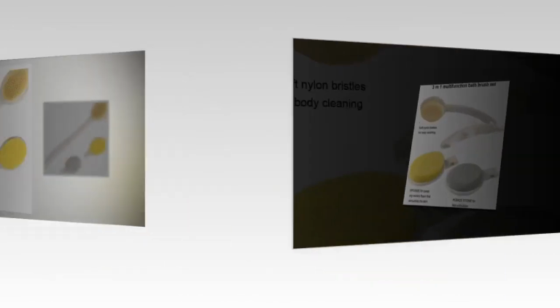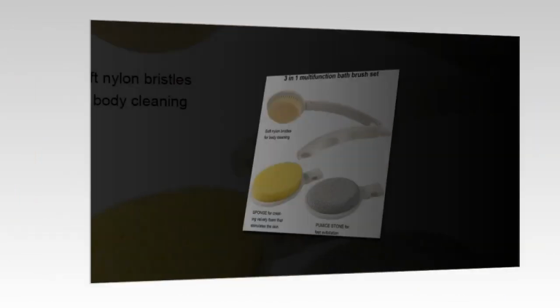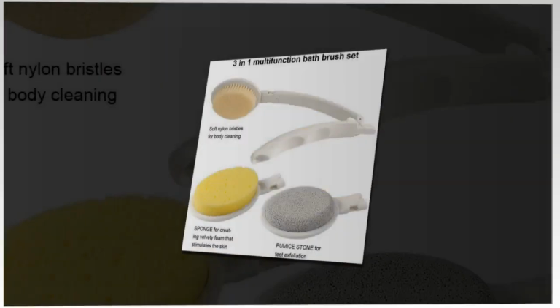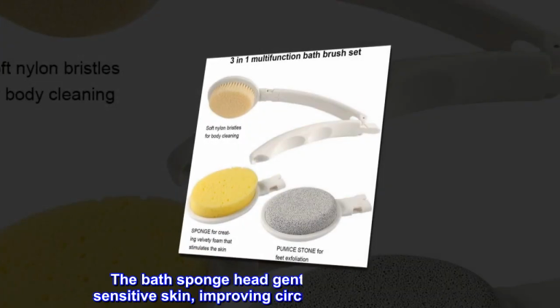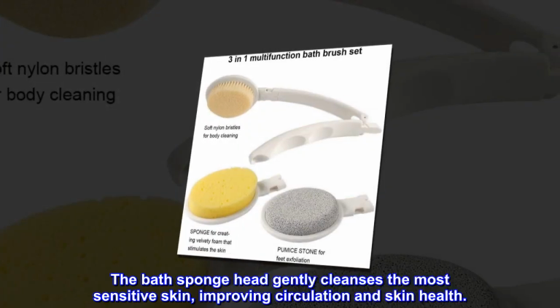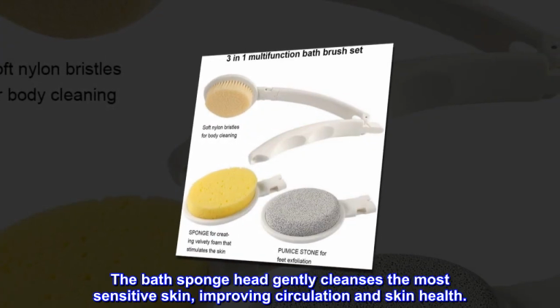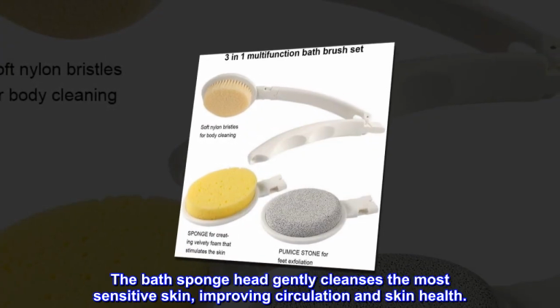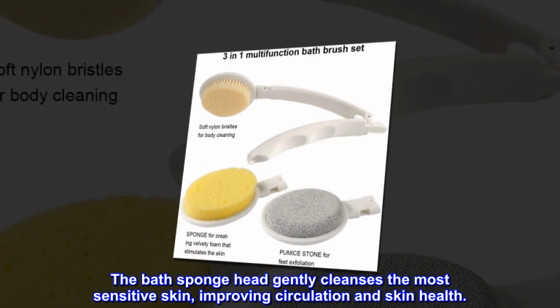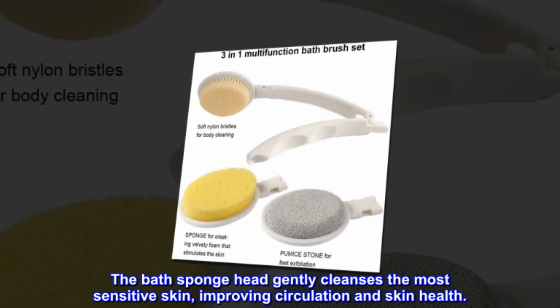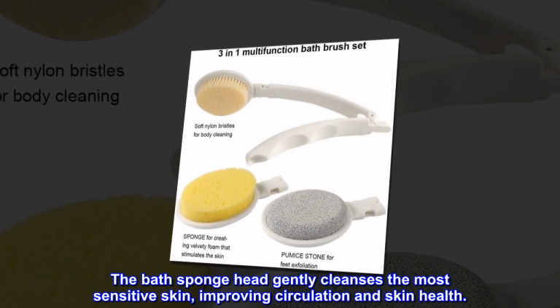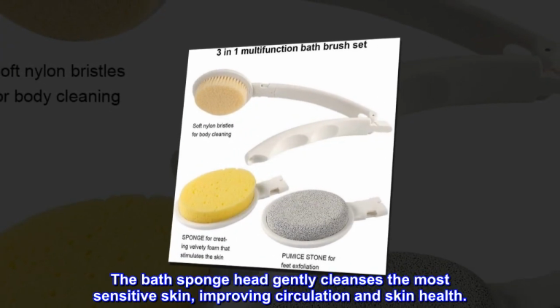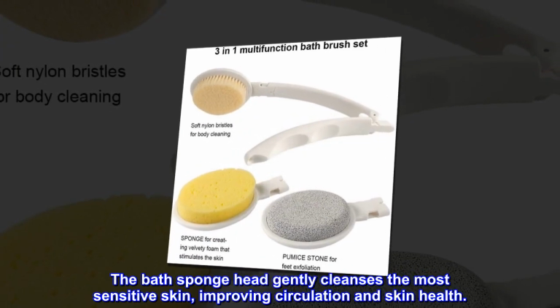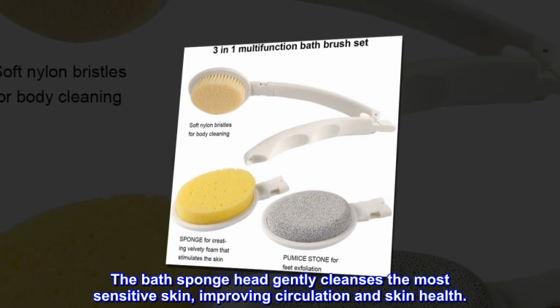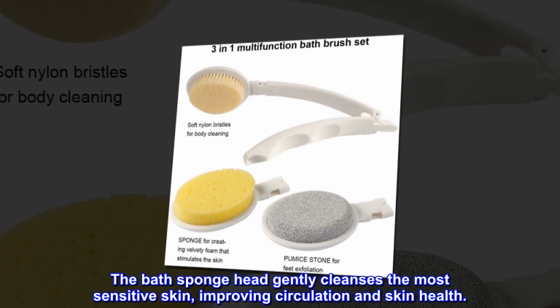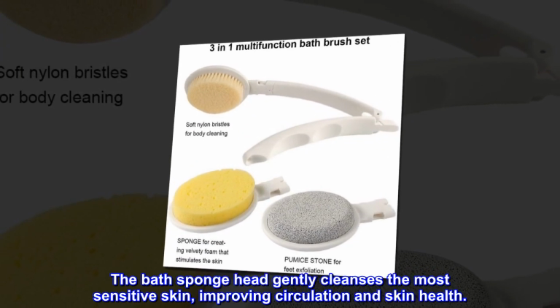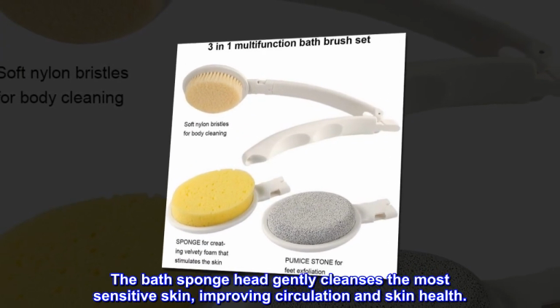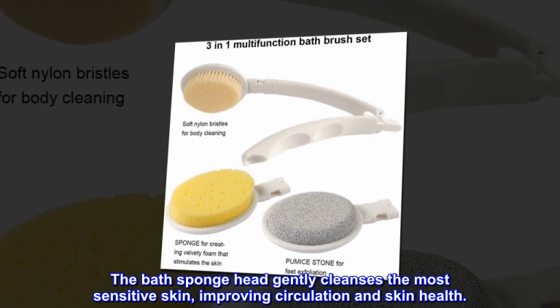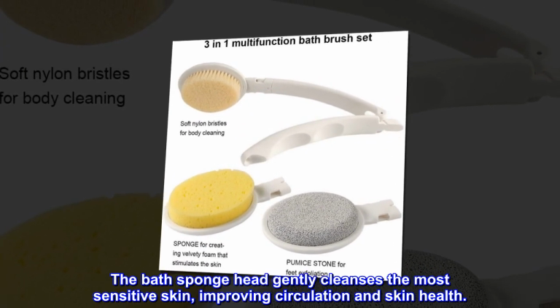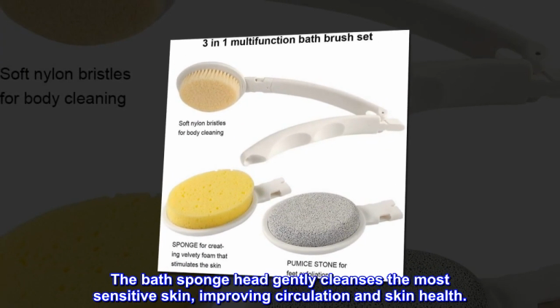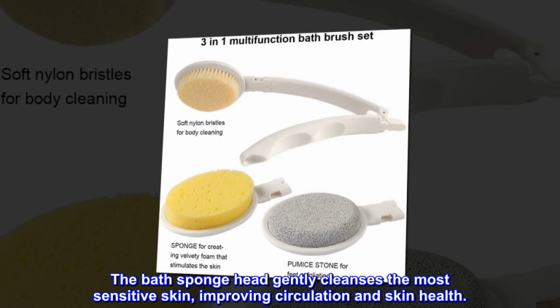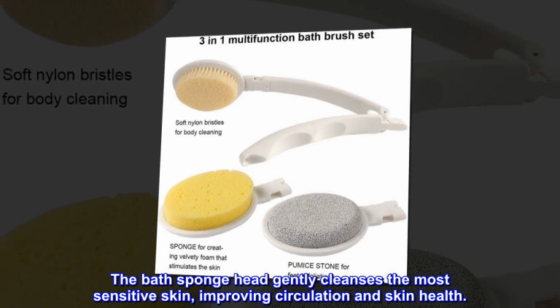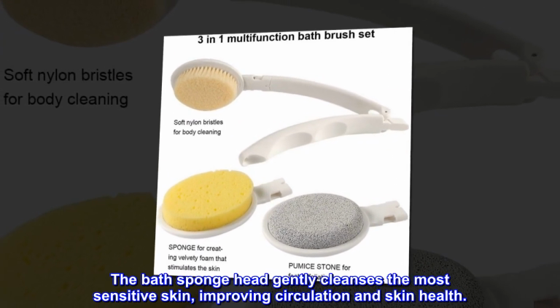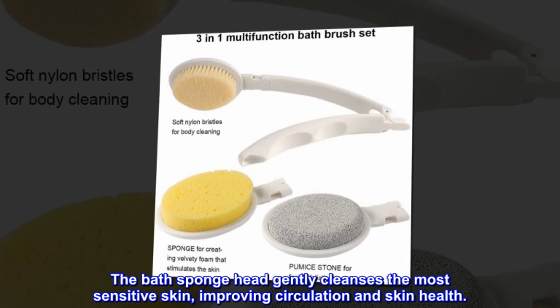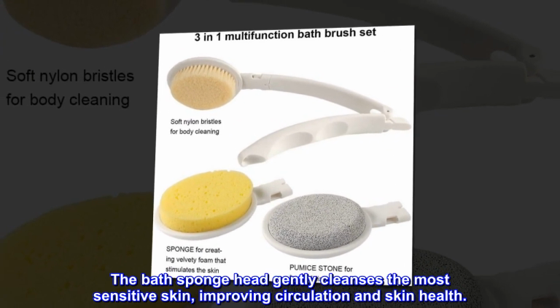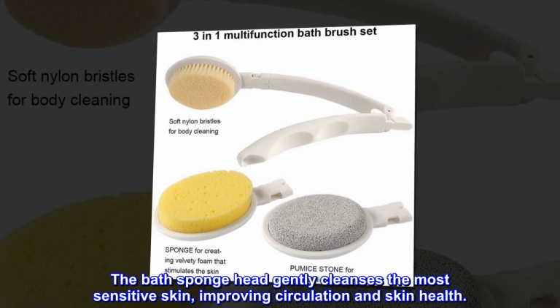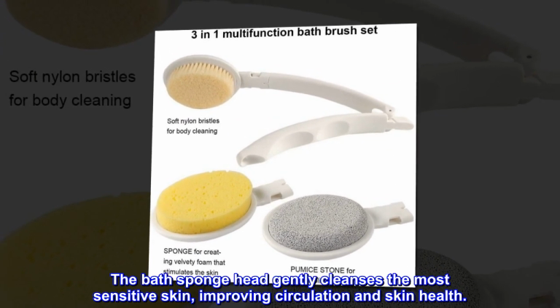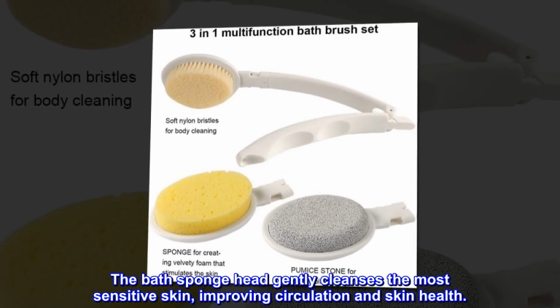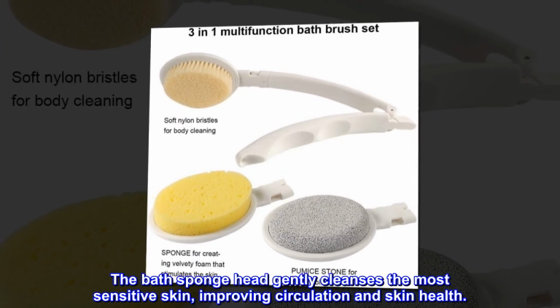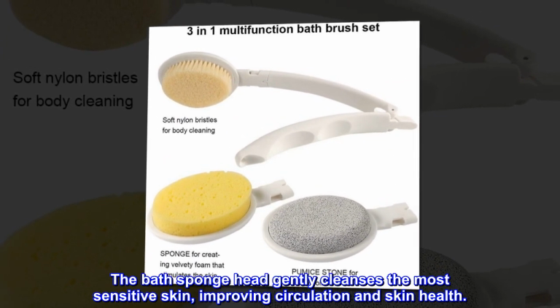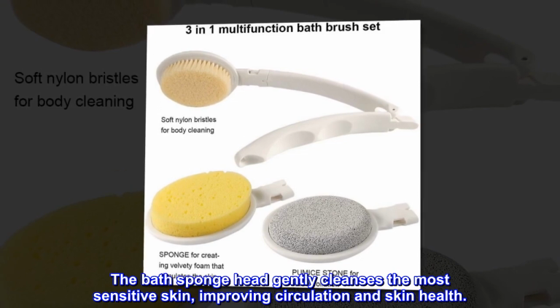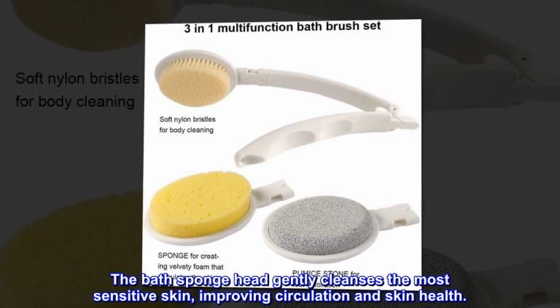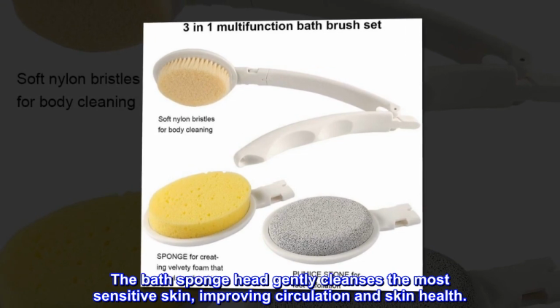The bath sponge head gently cleanses the most sensitive skin, improving circulation and skin health.